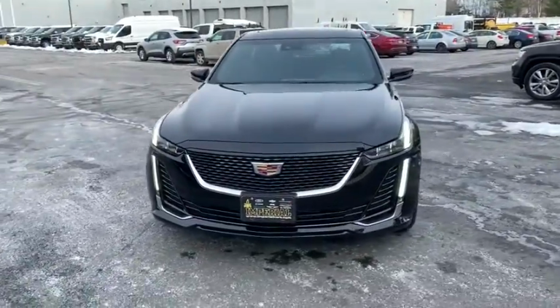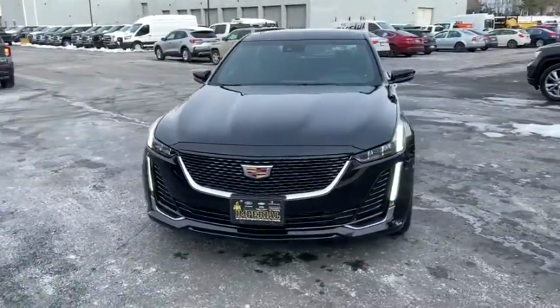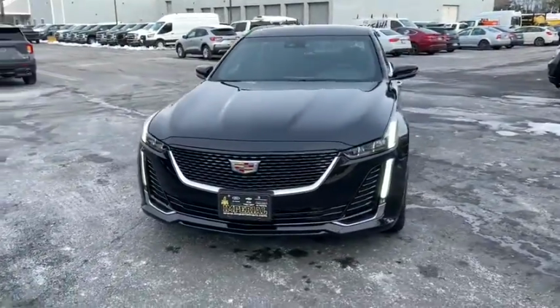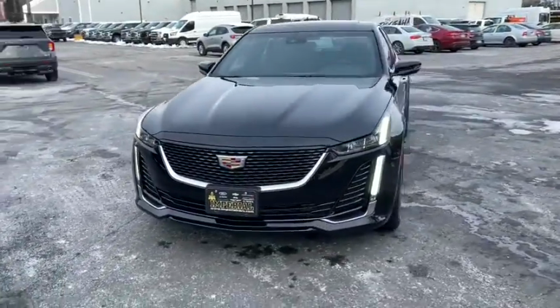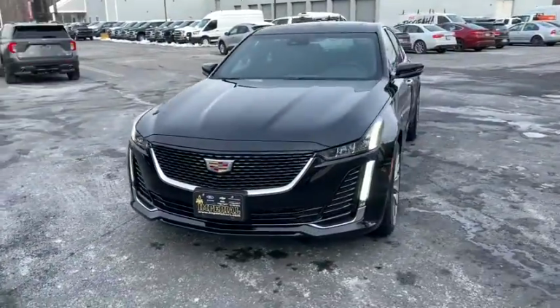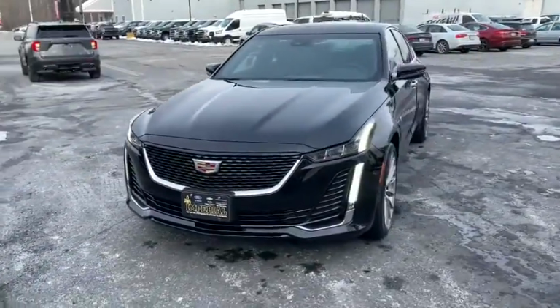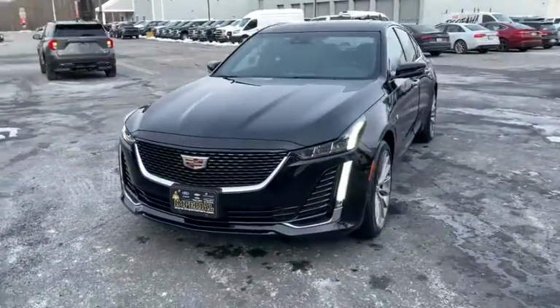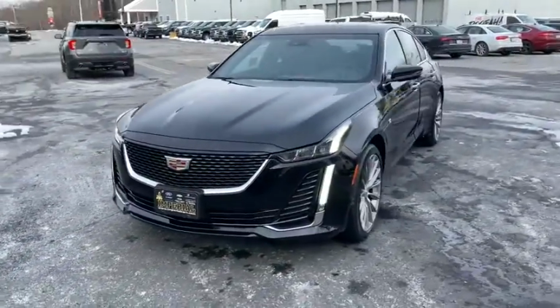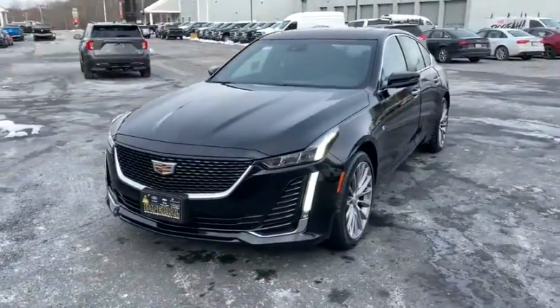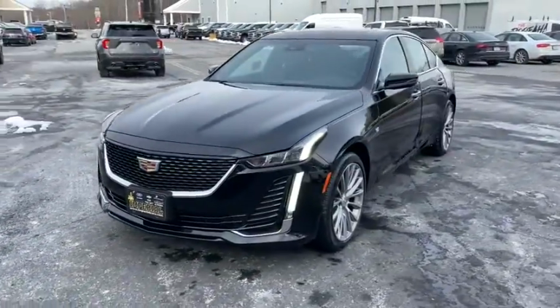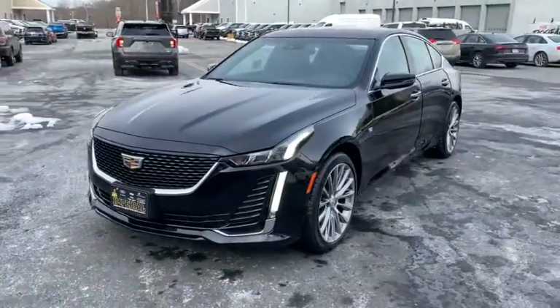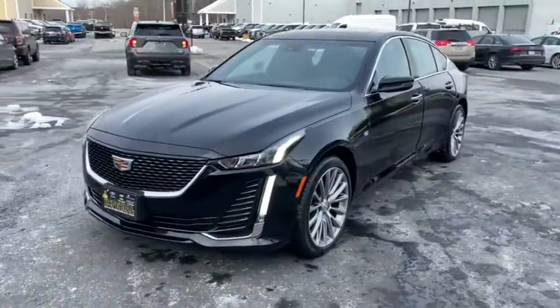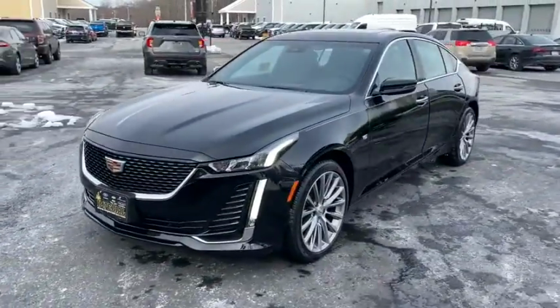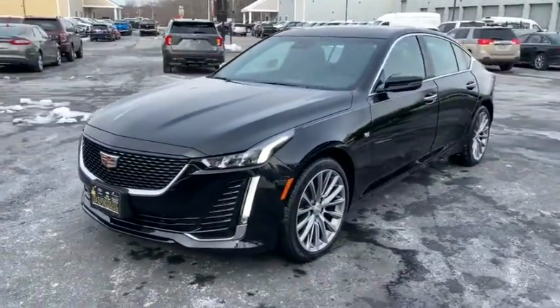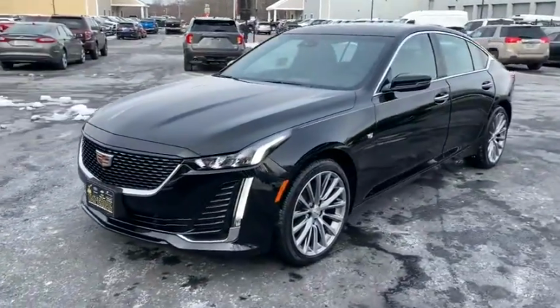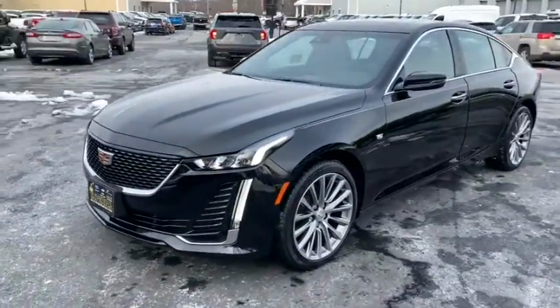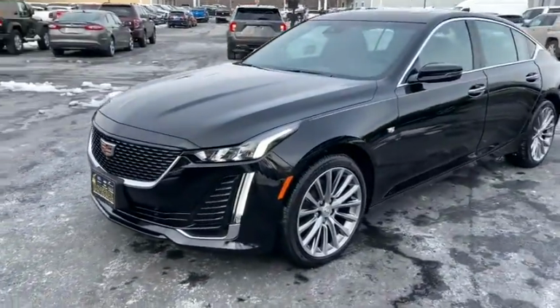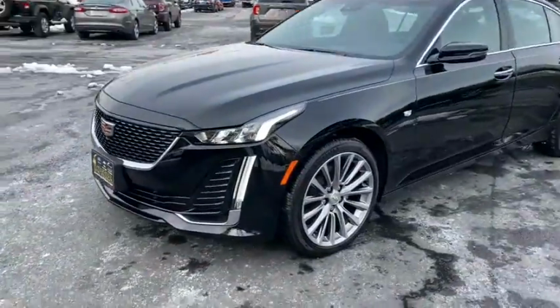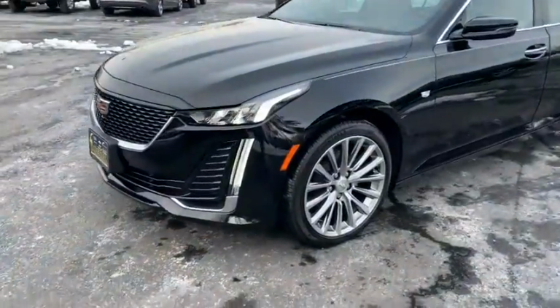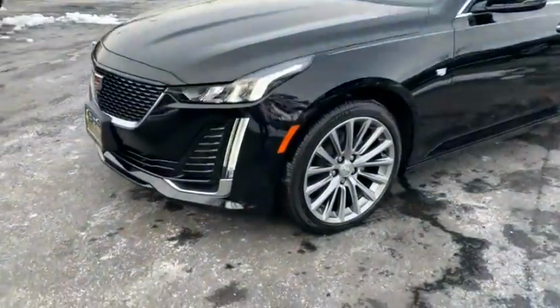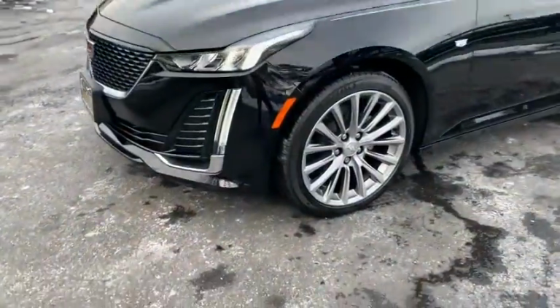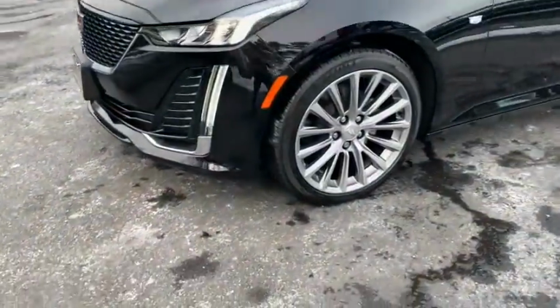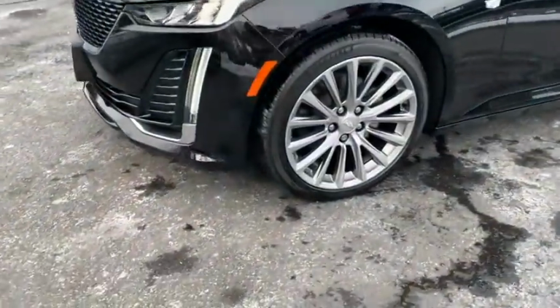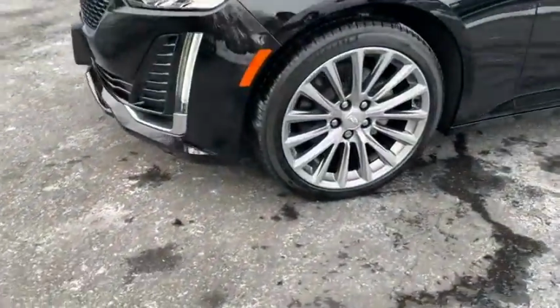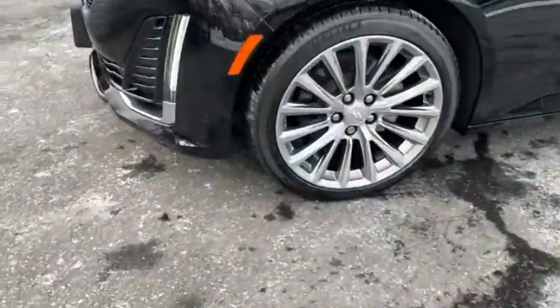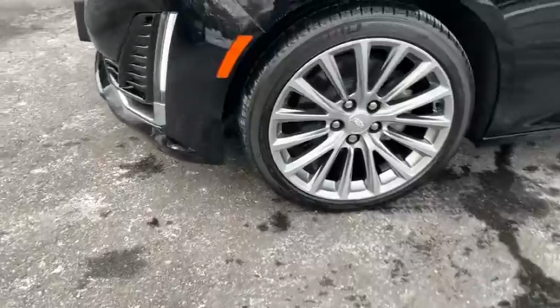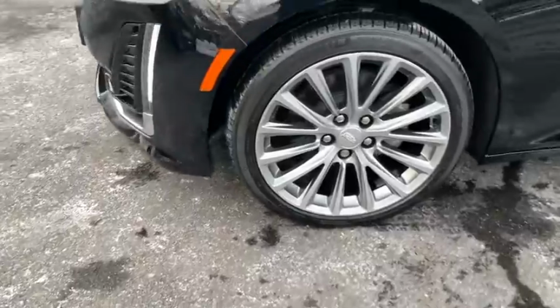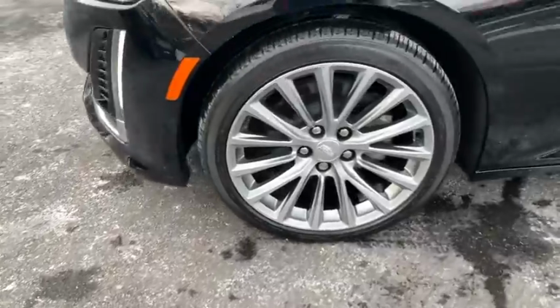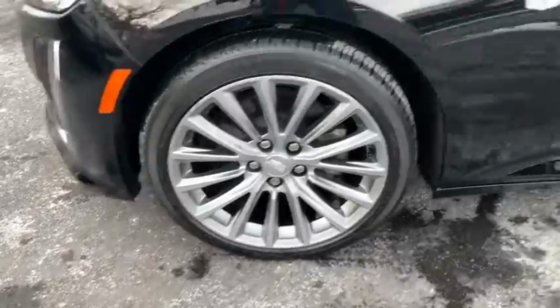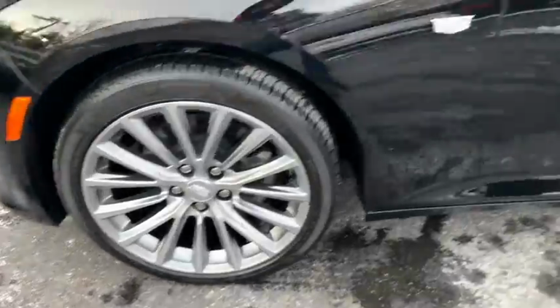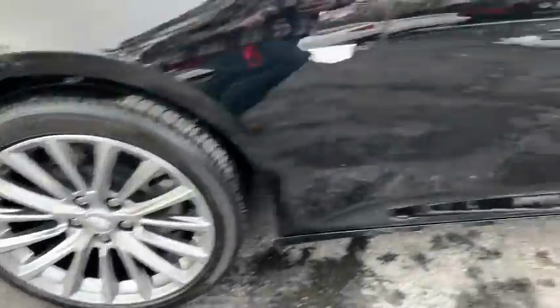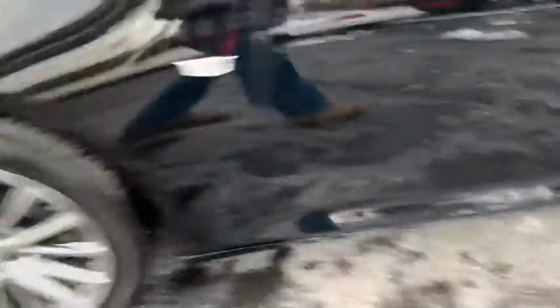This vehicle has less than 2,000 miles. Here are some of this vehicle's great options.